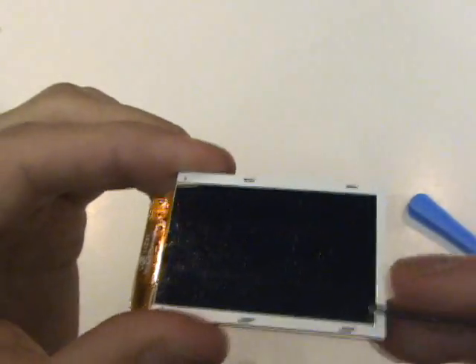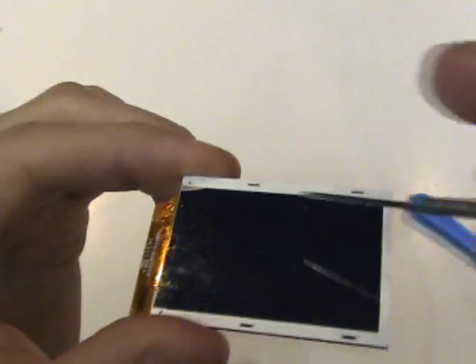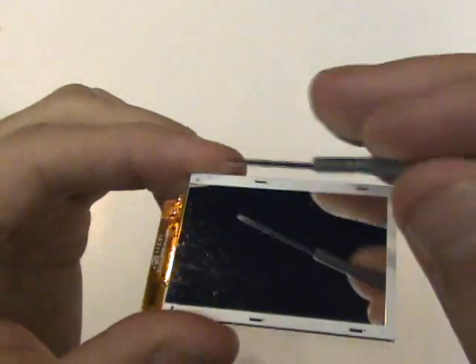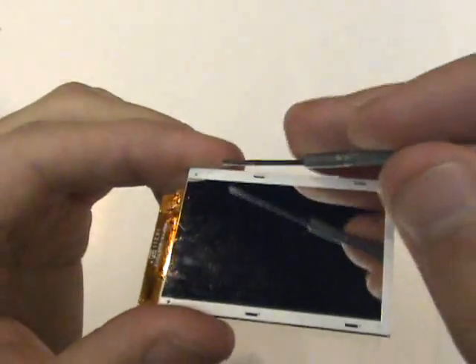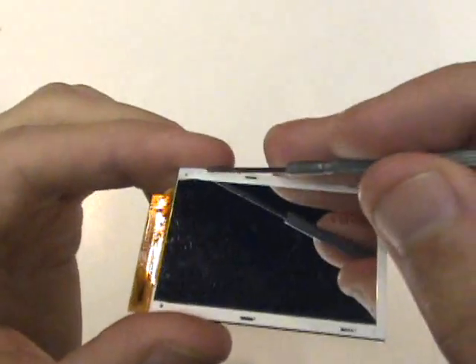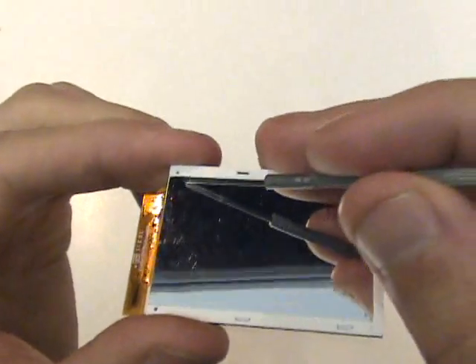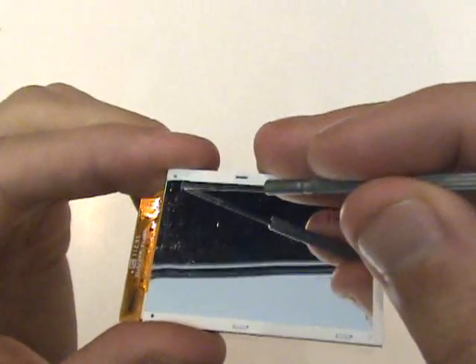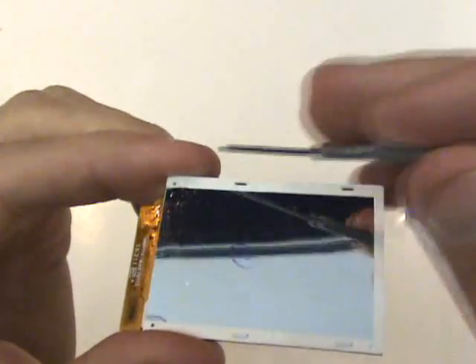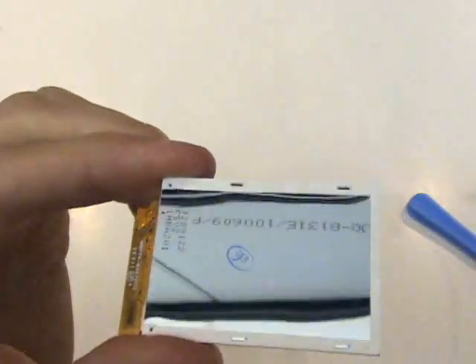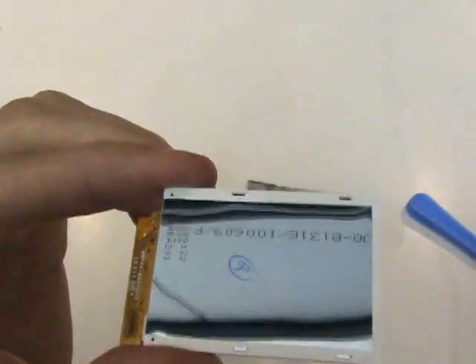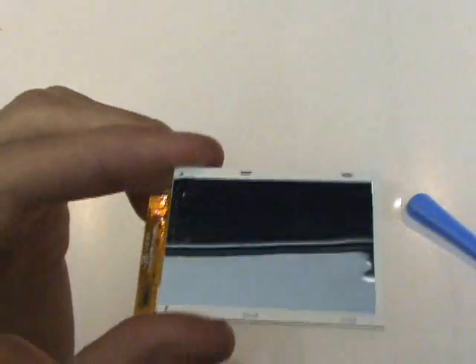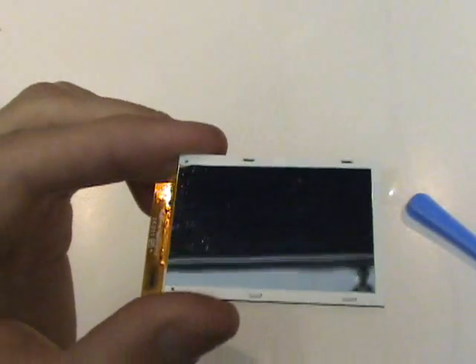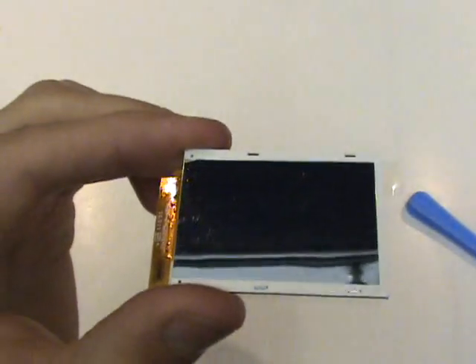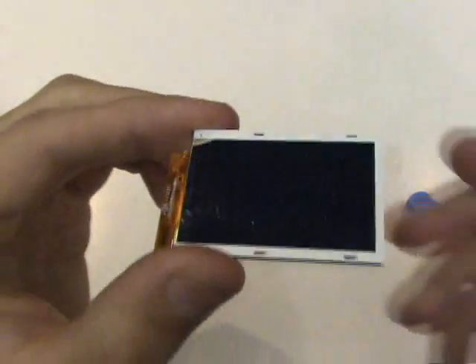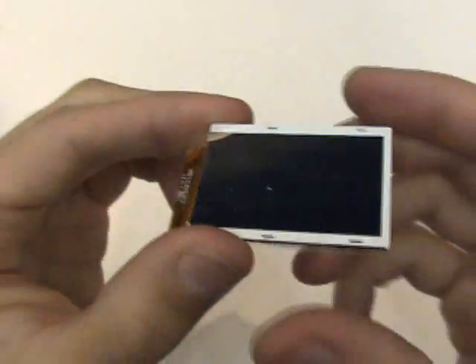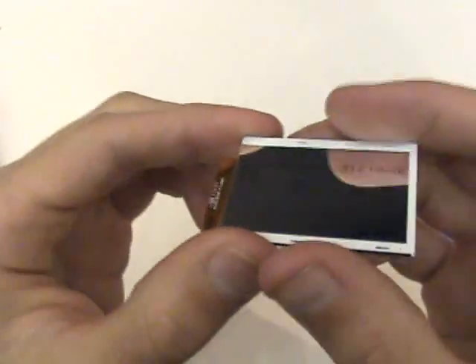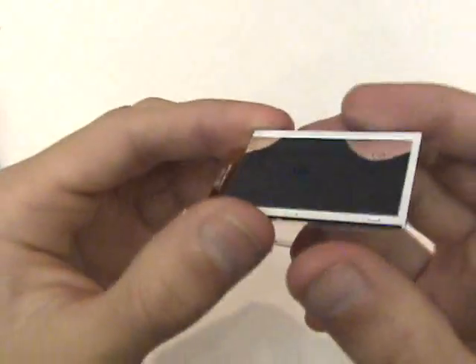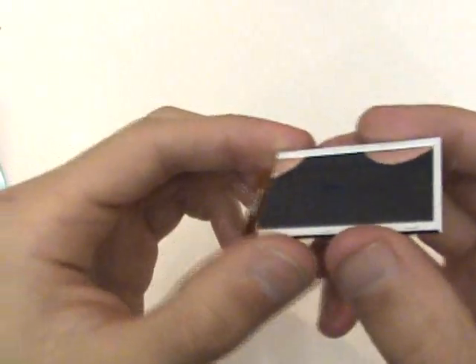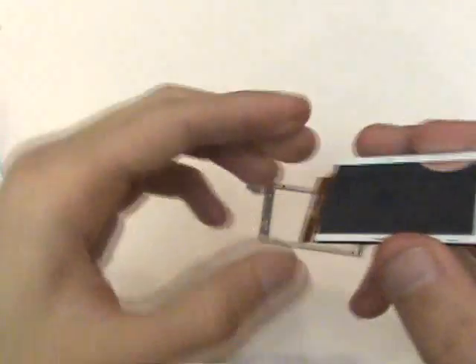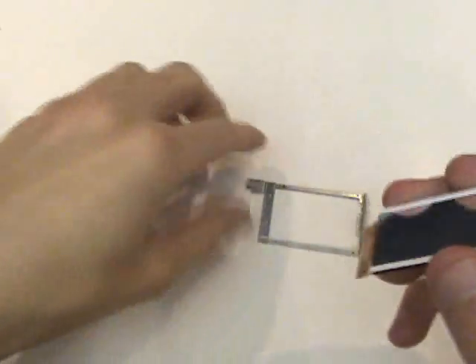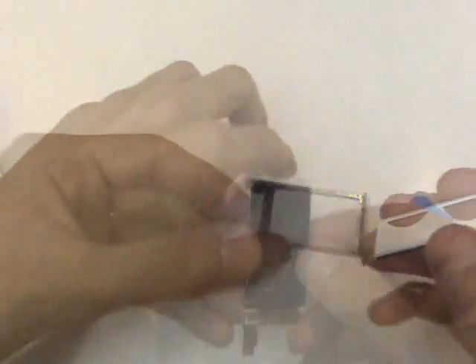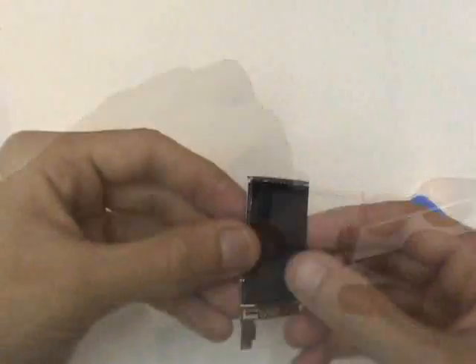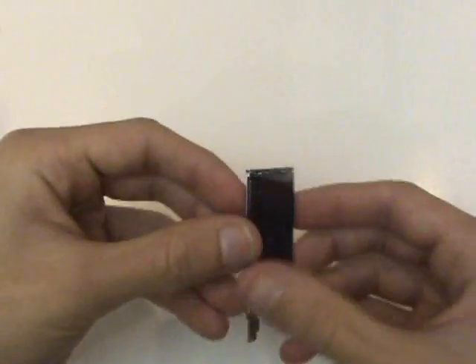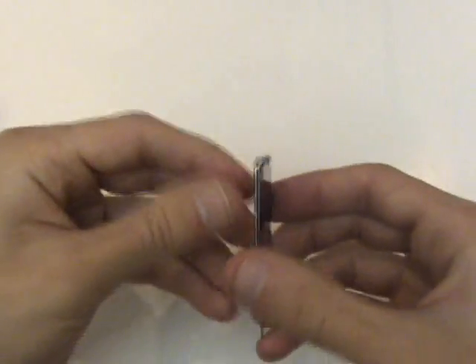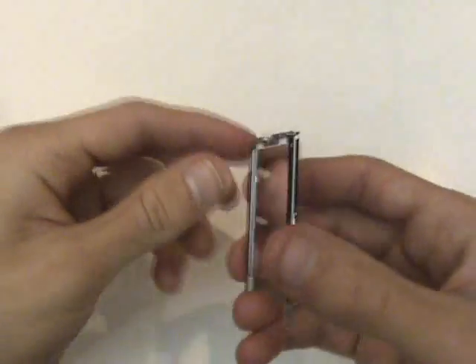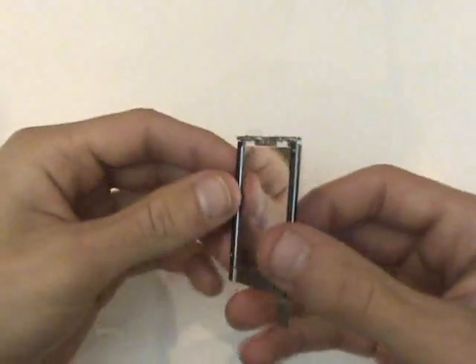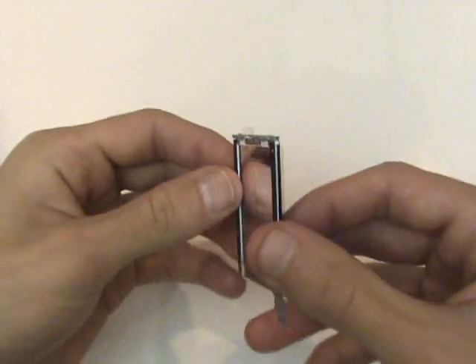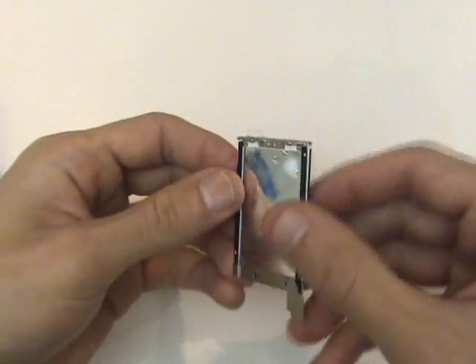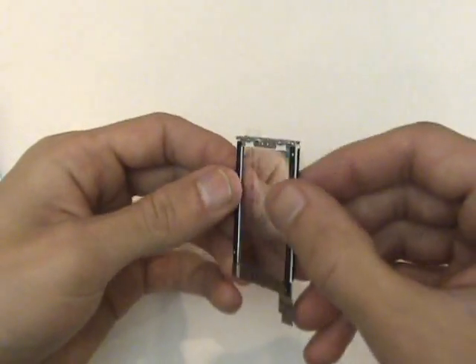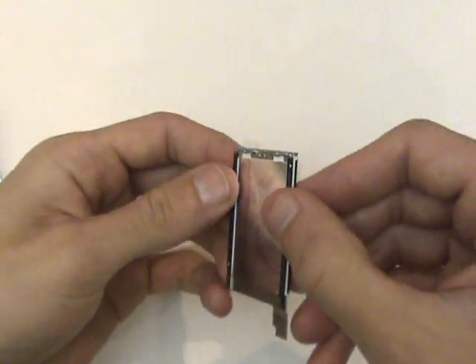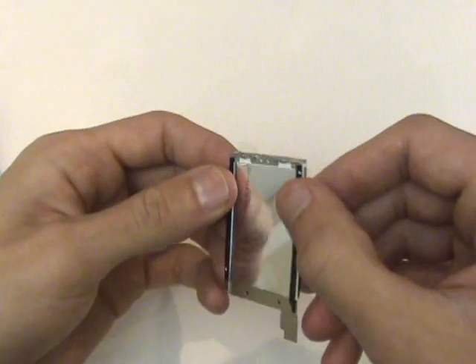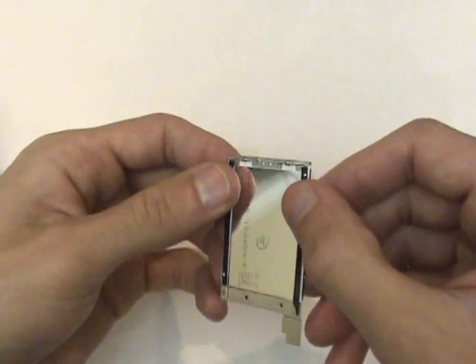Now we'll grab our replacement LCD screen and attach it to our old frame.